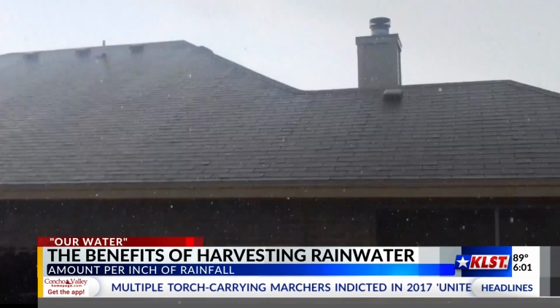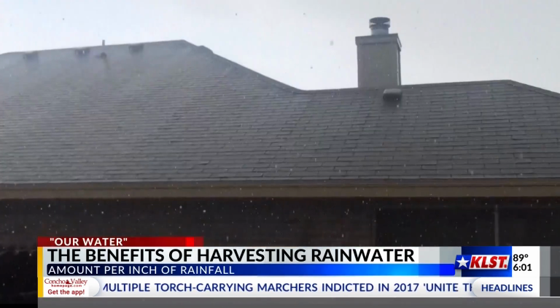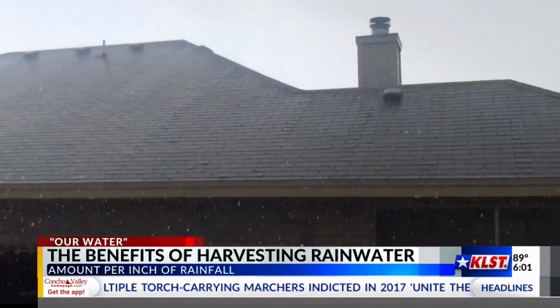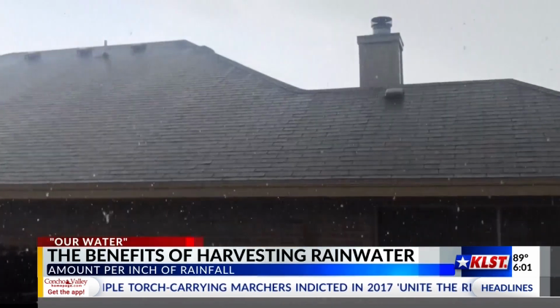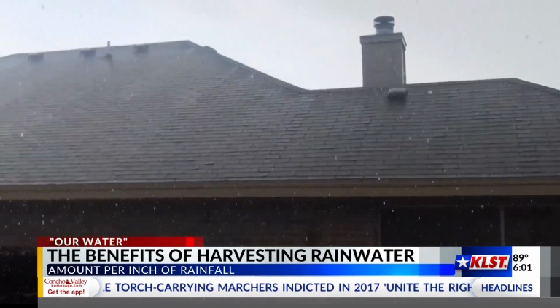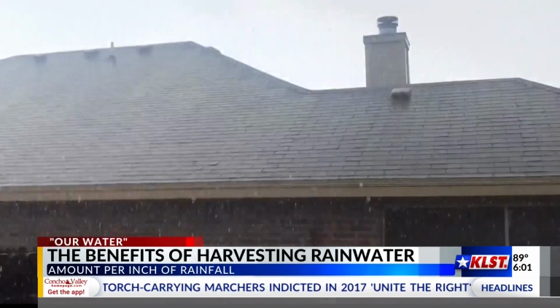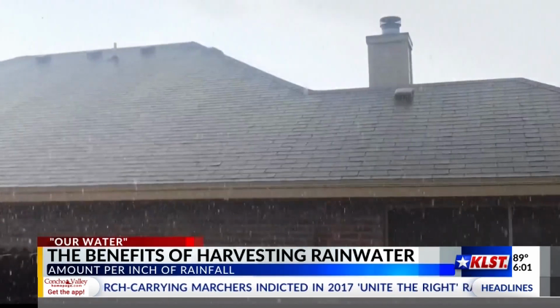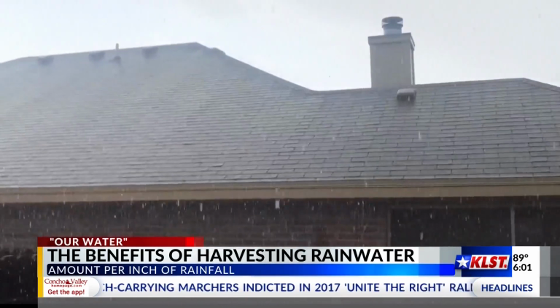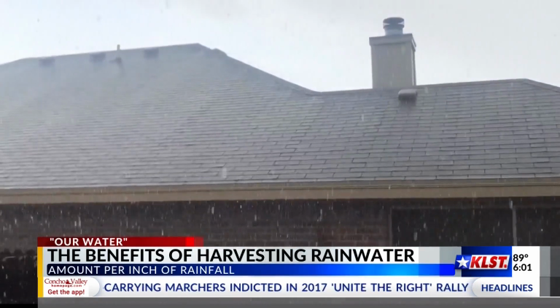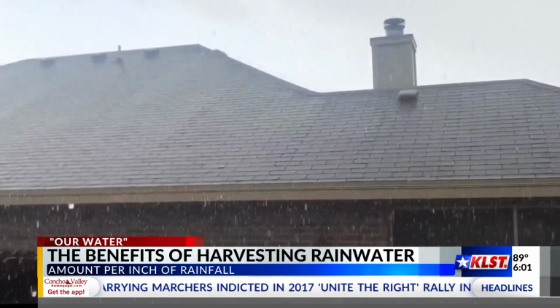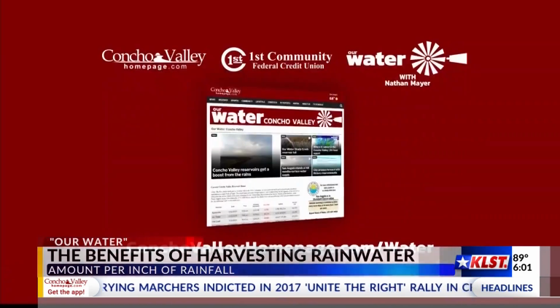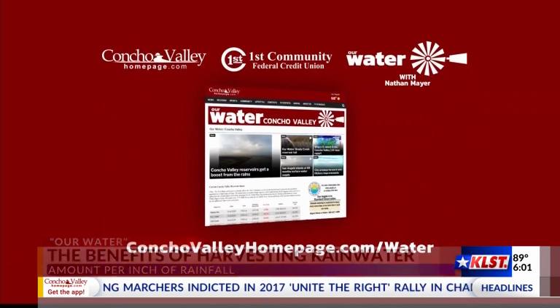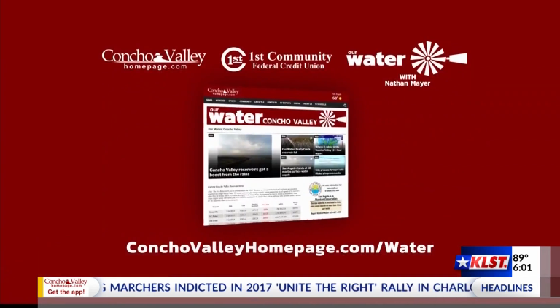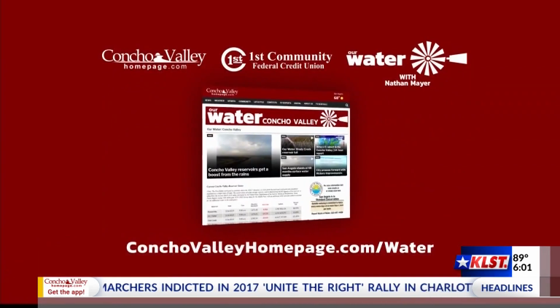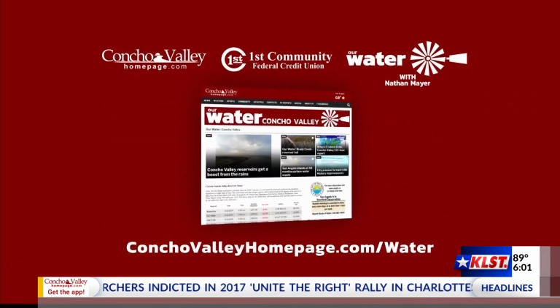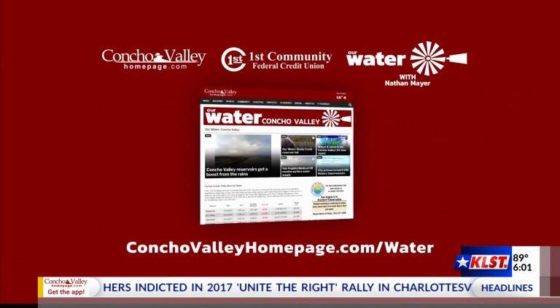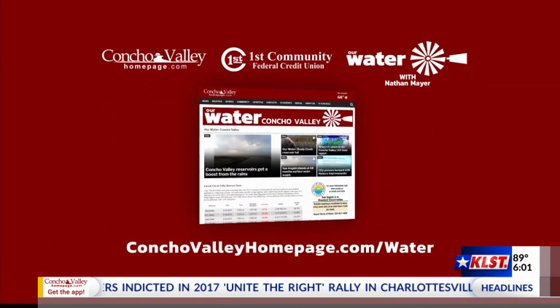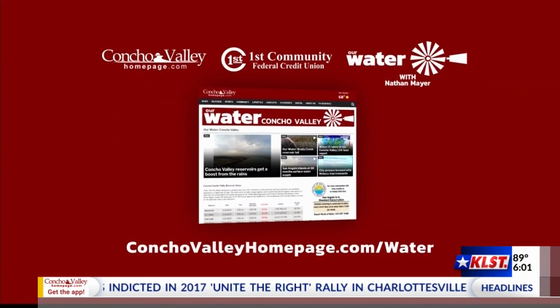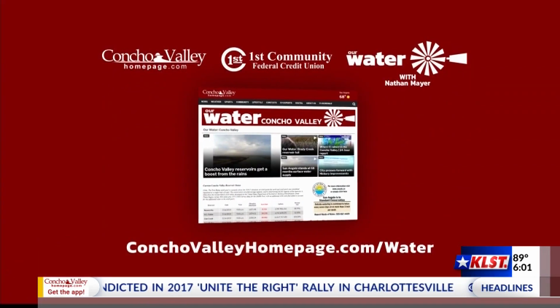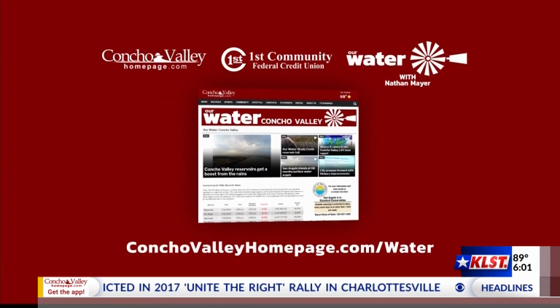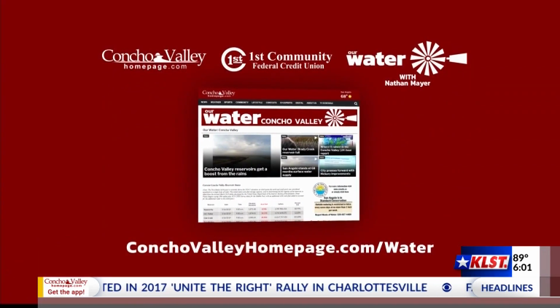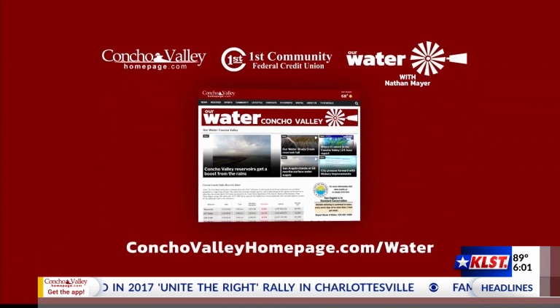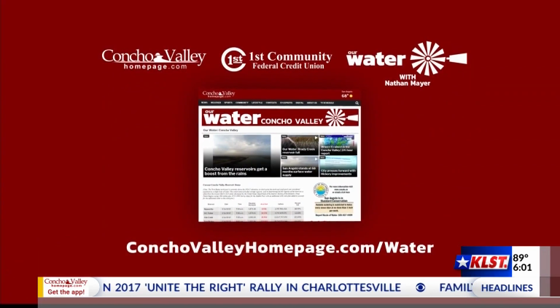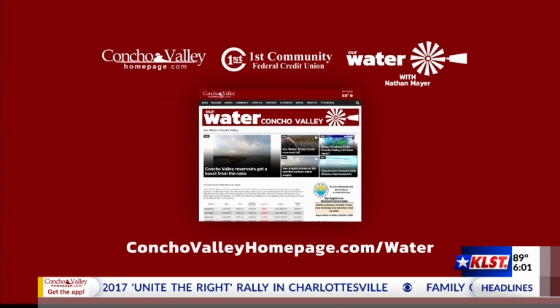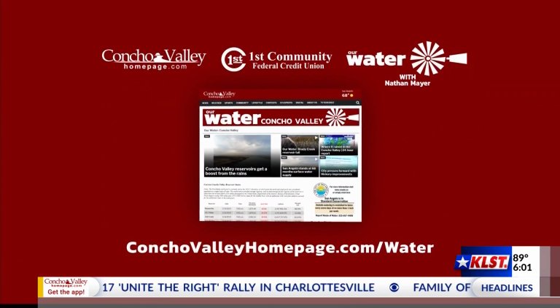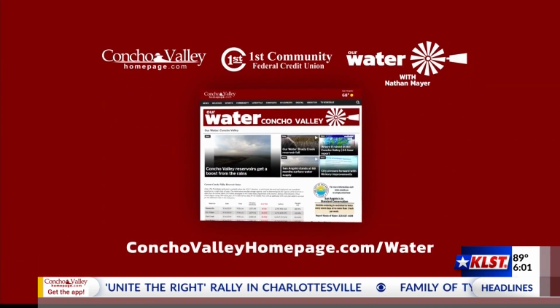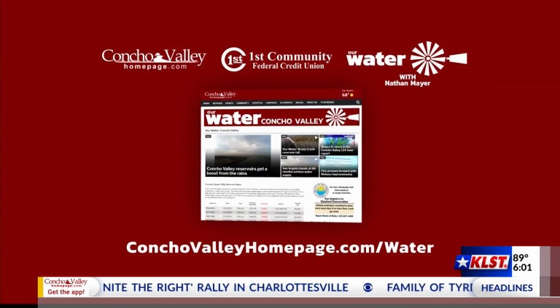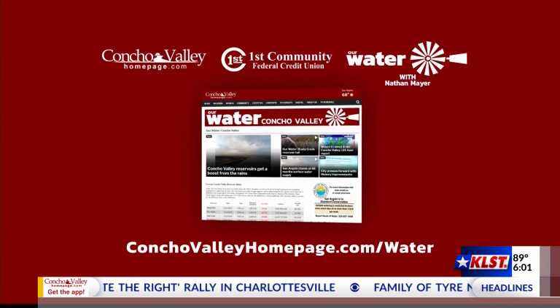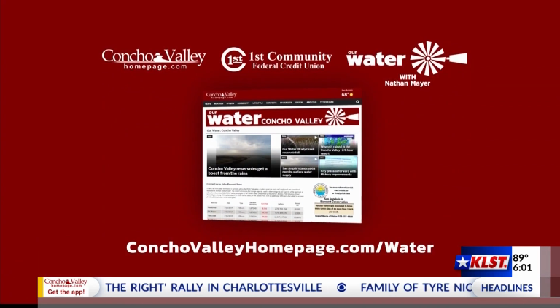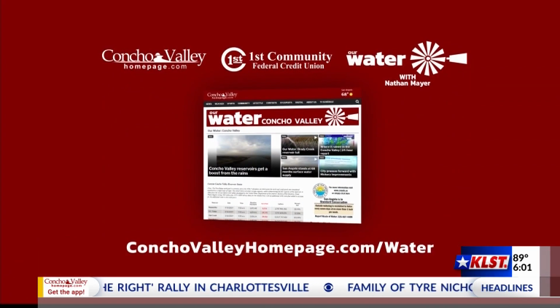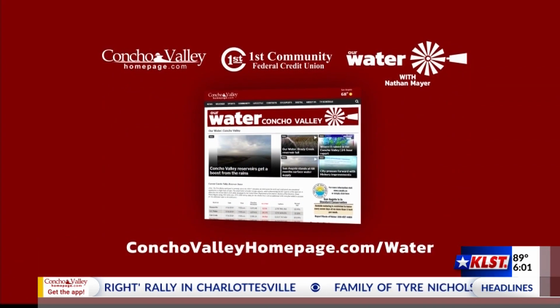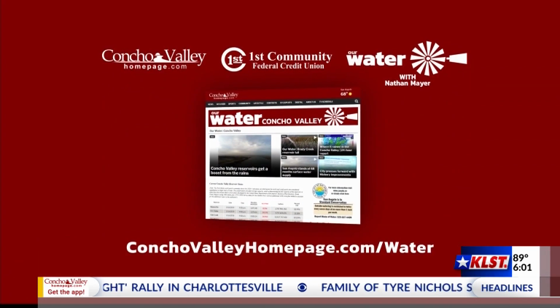For Our Water, I'm Nathan Mayer. For more Our Water stories, visit conchovalleyhomepage.com/water.